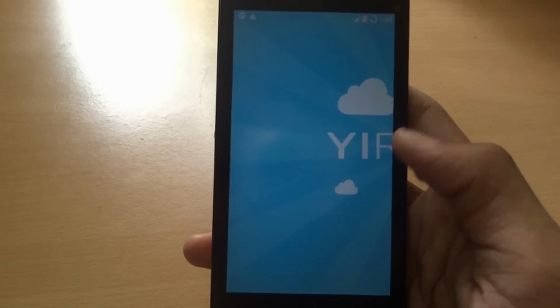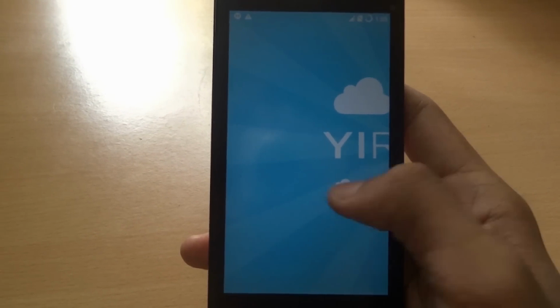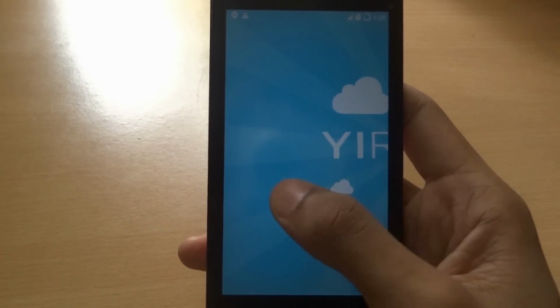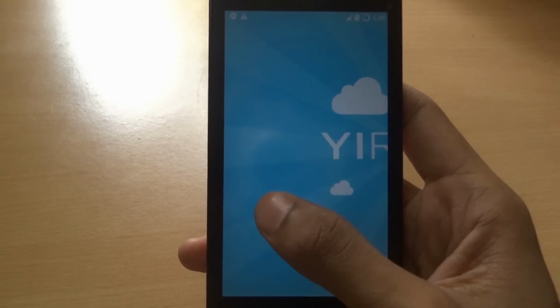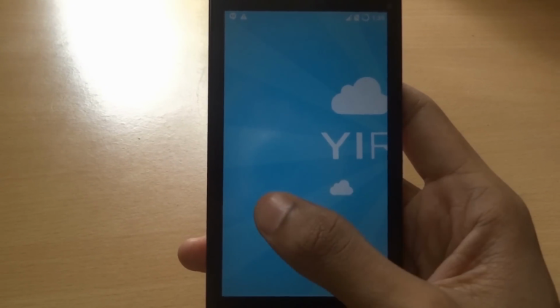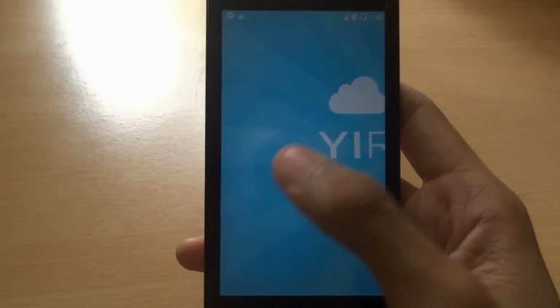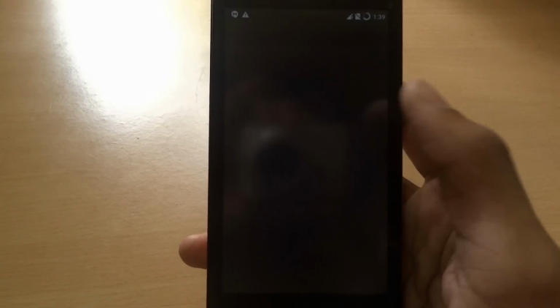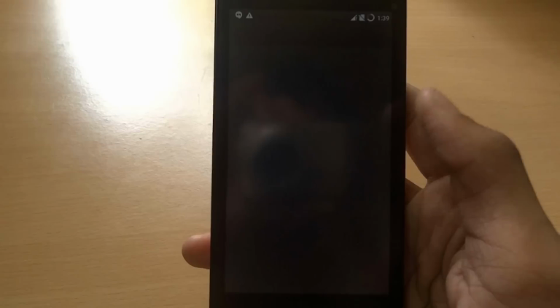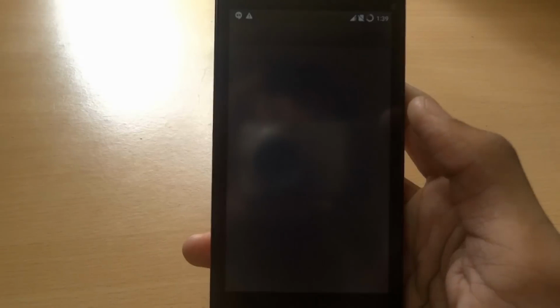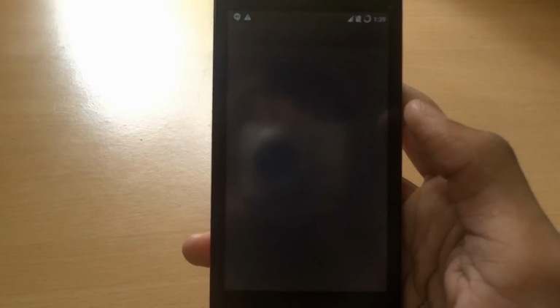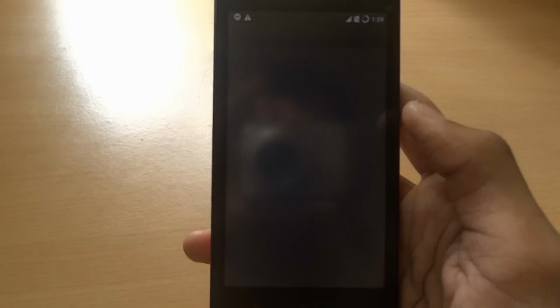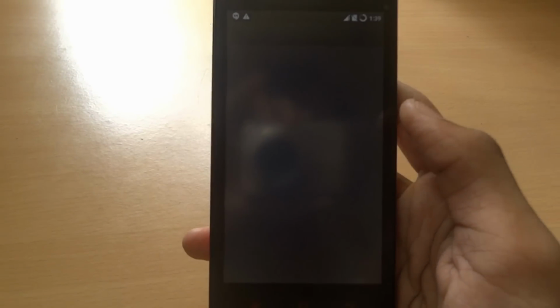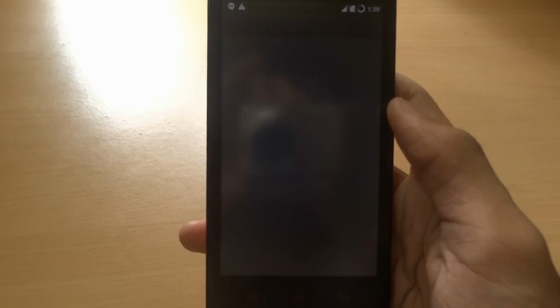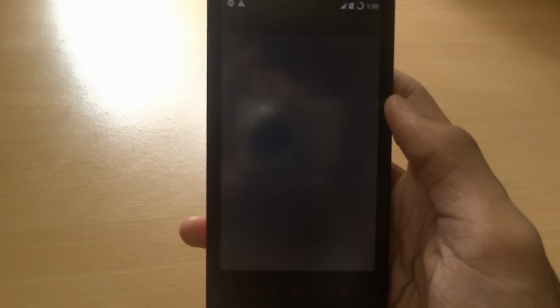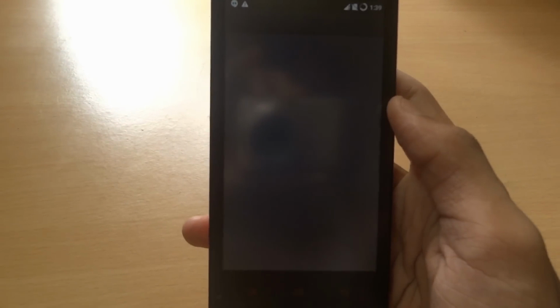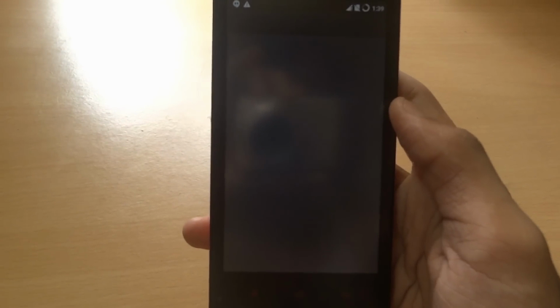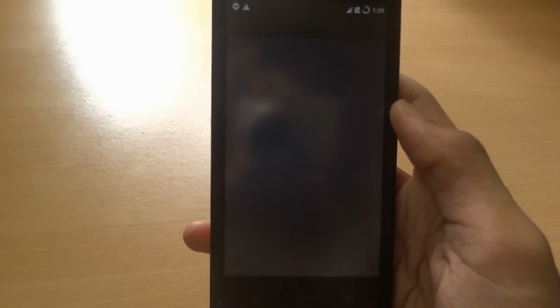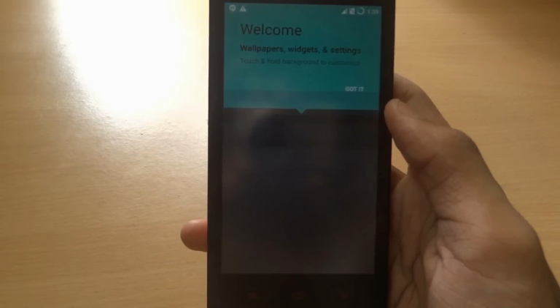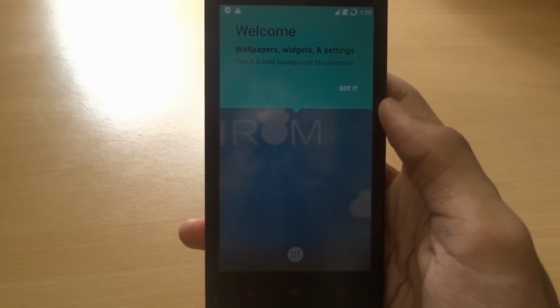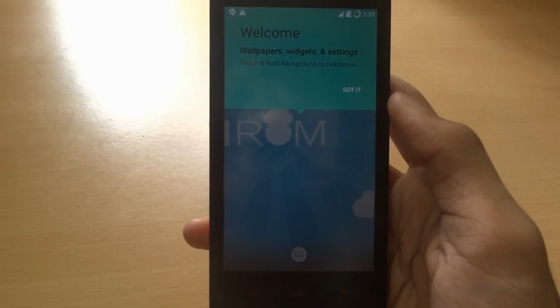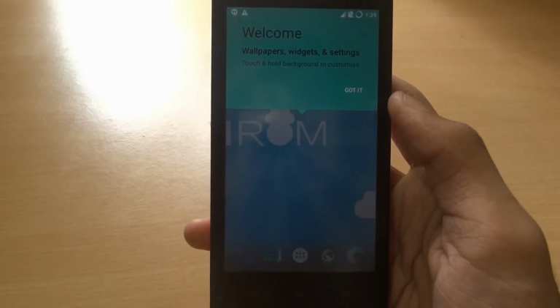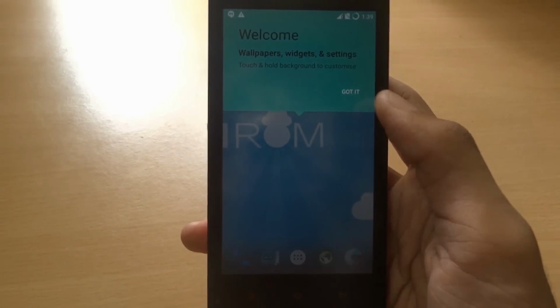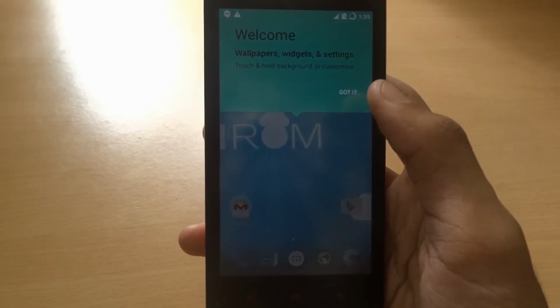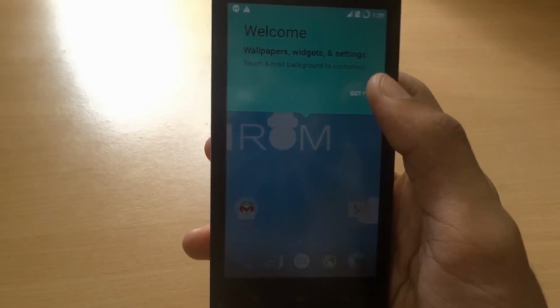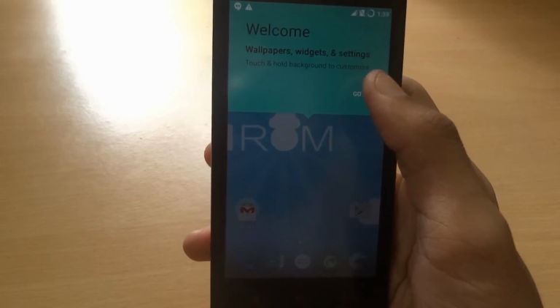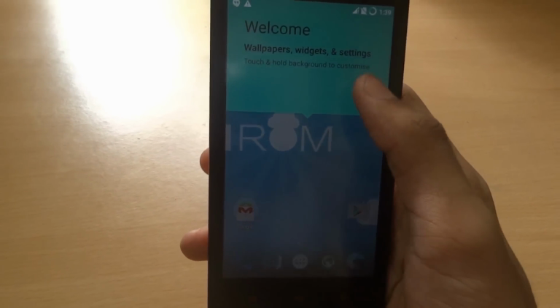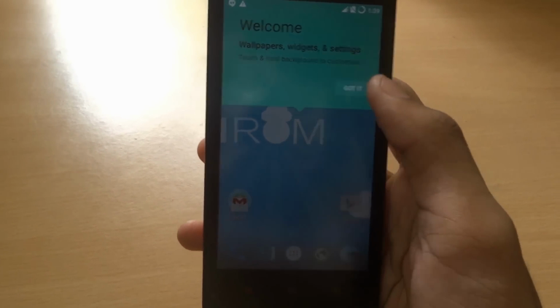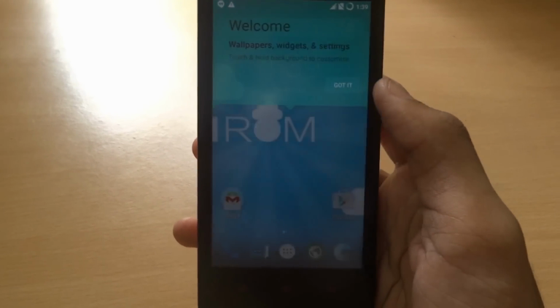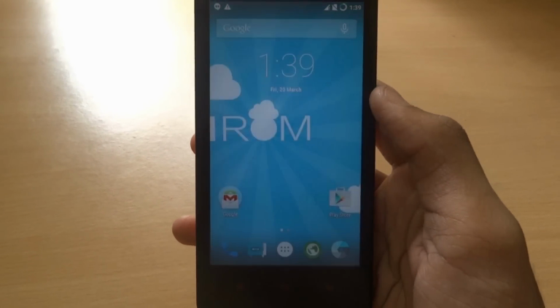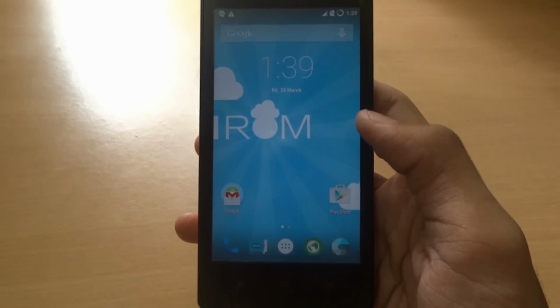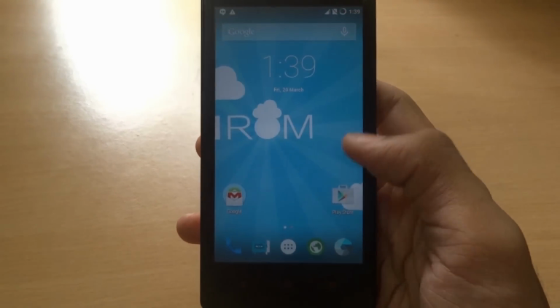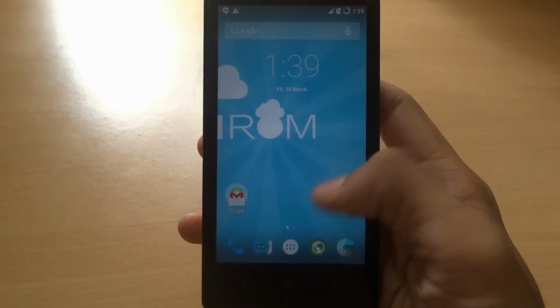So this is CyanogenMod CM12. Ok, got it.